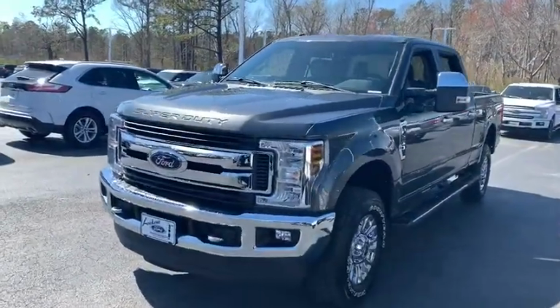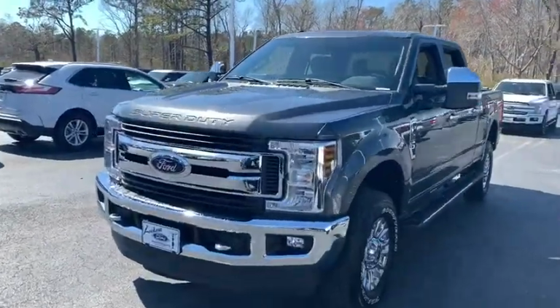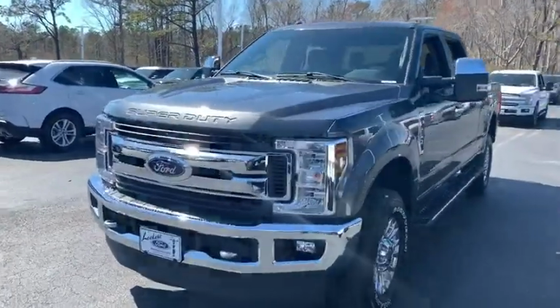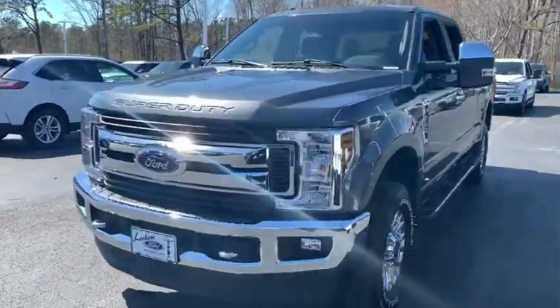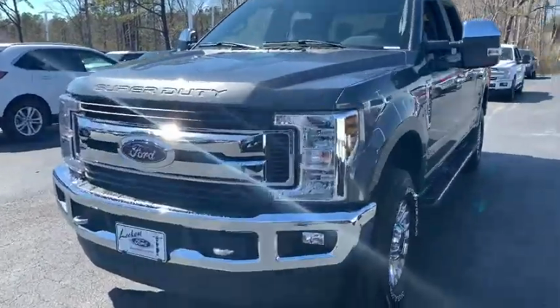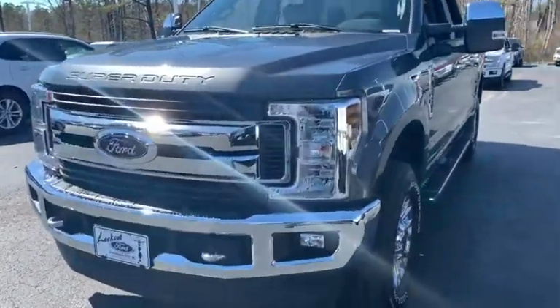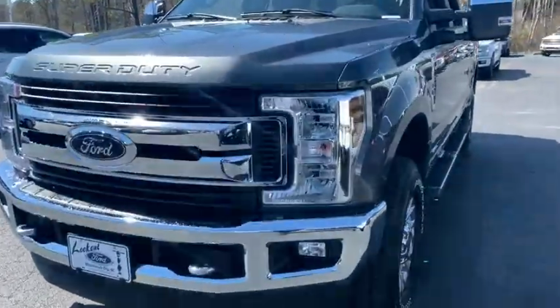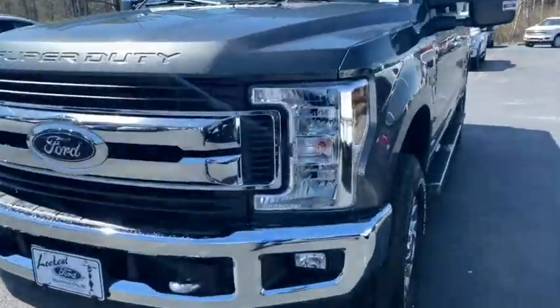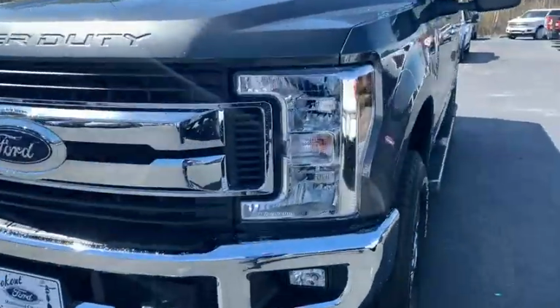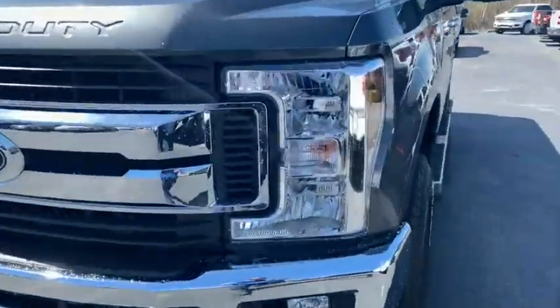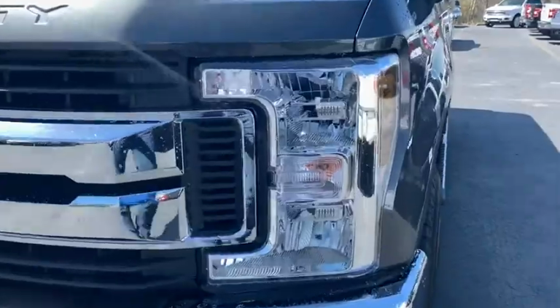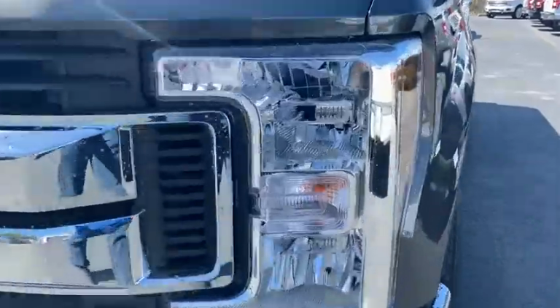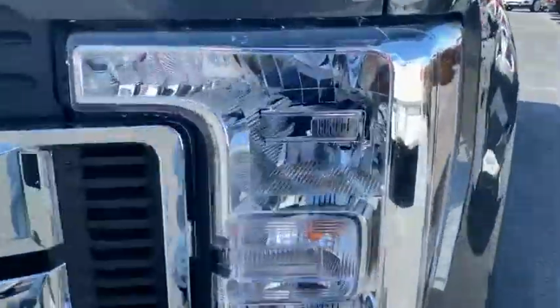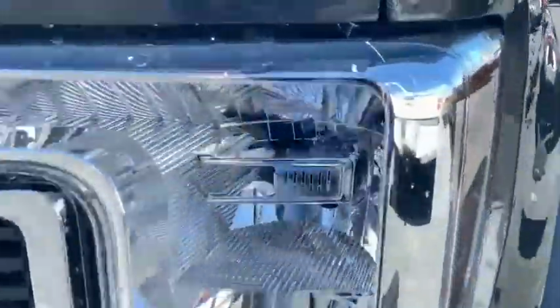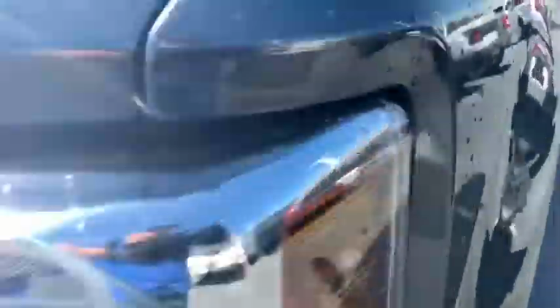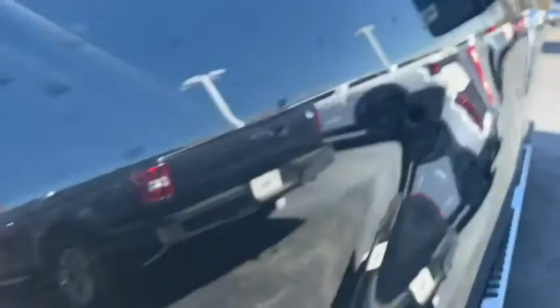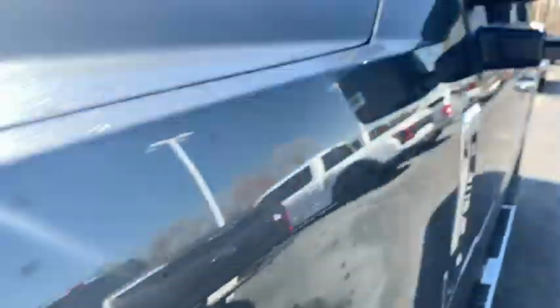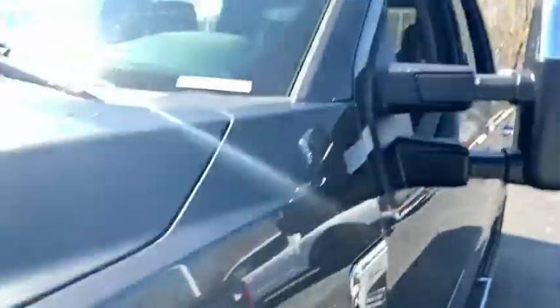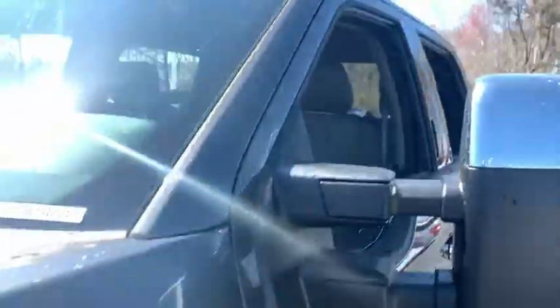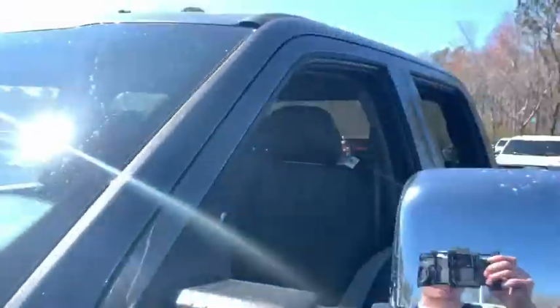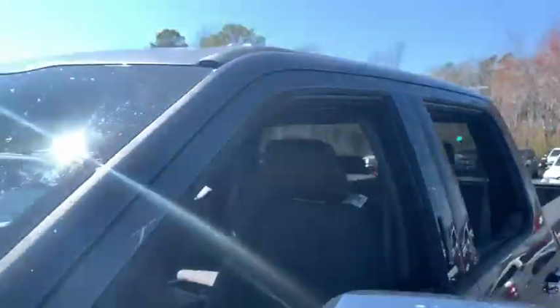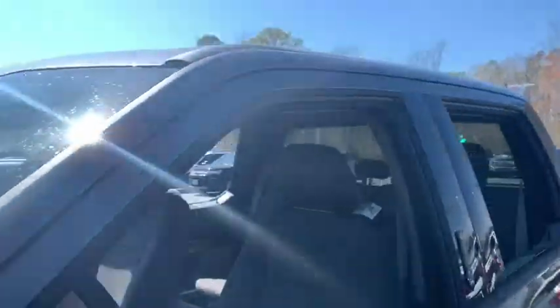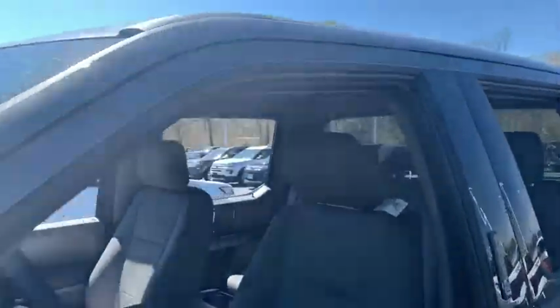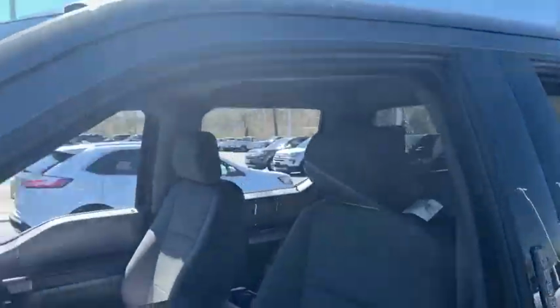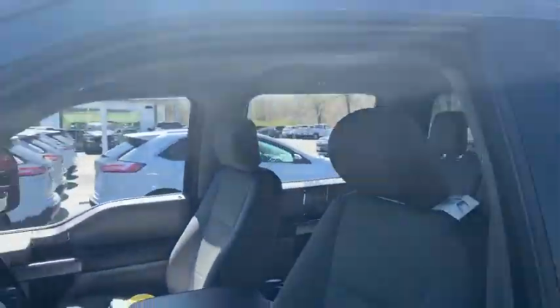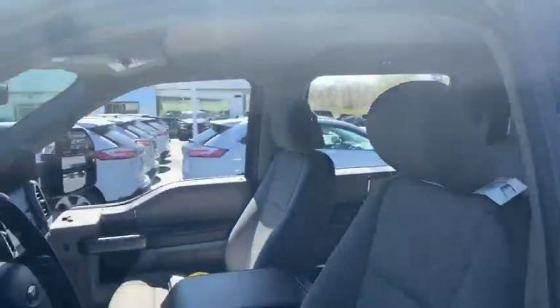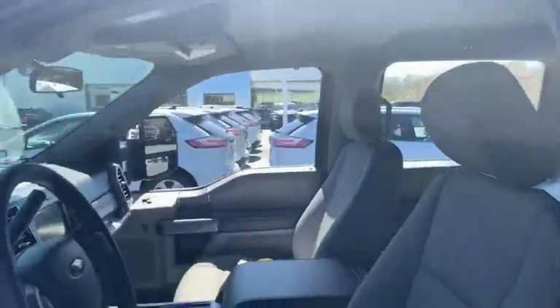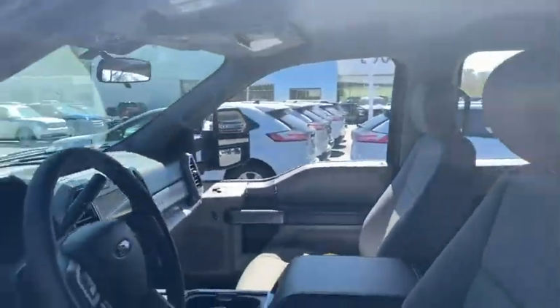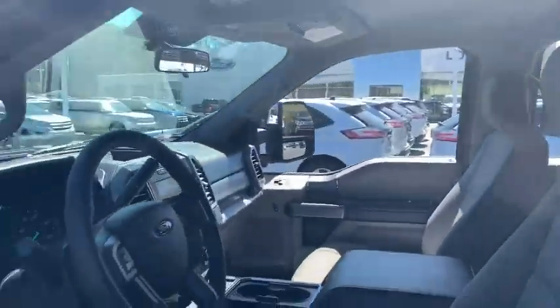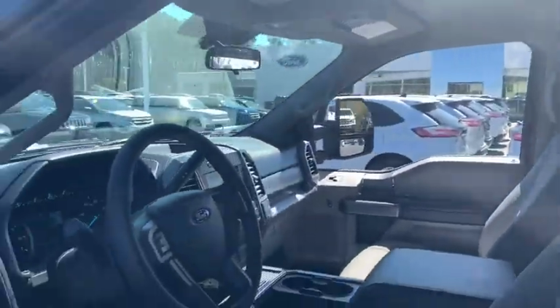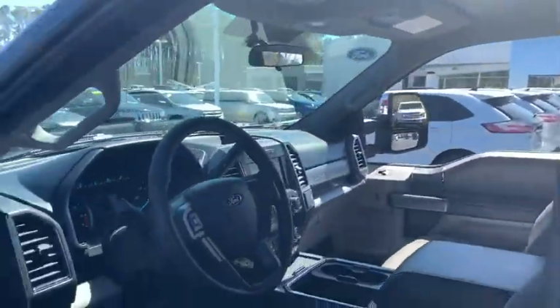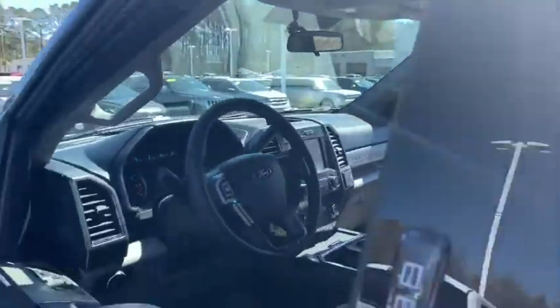Ford F-250 Super Duty. This vehicle has less than 100 miles.